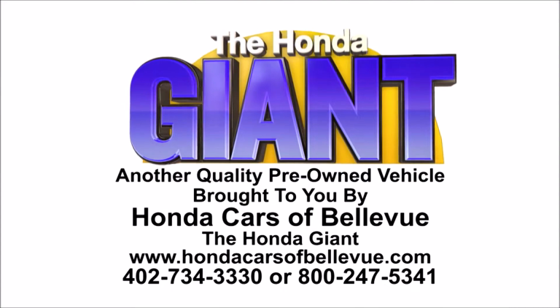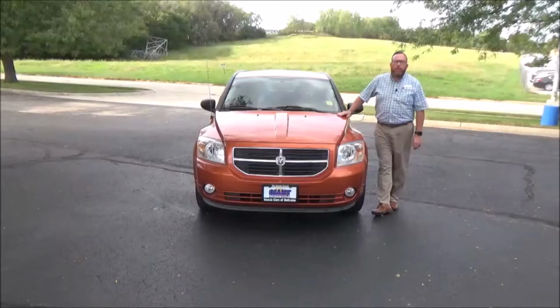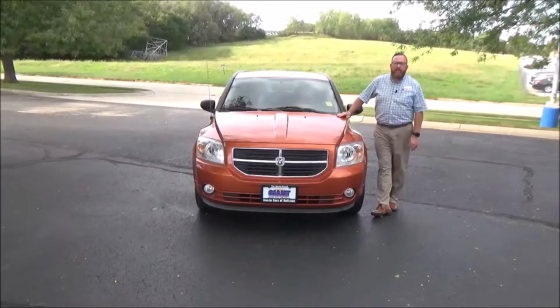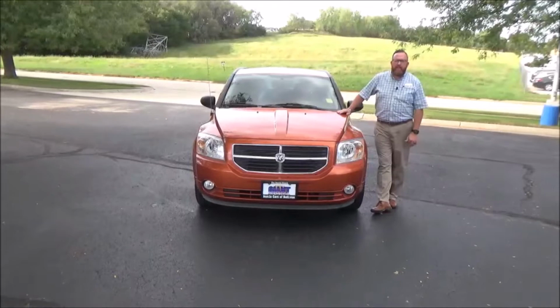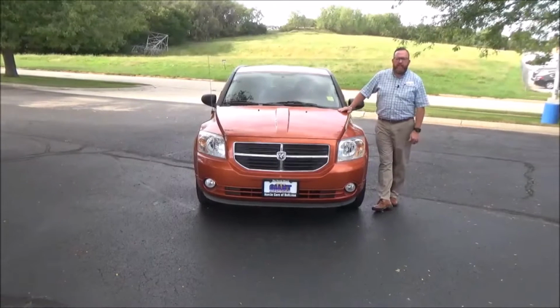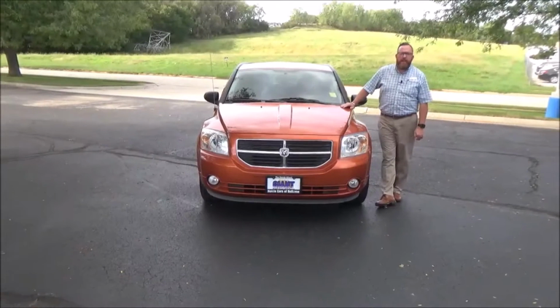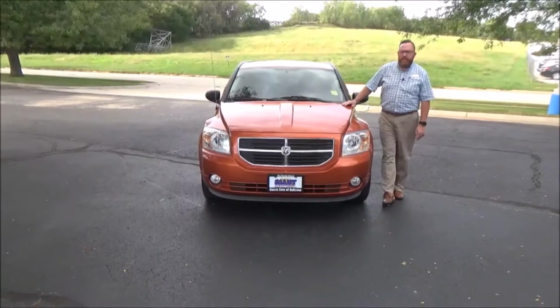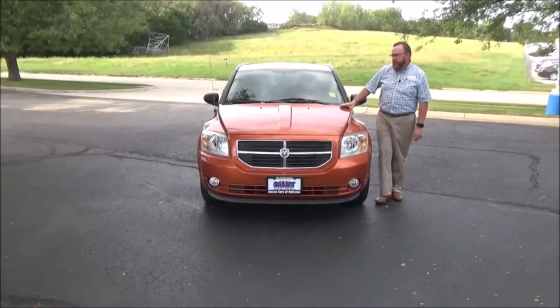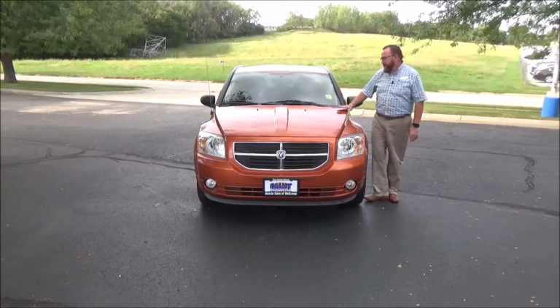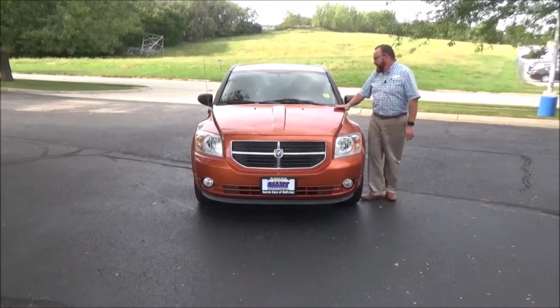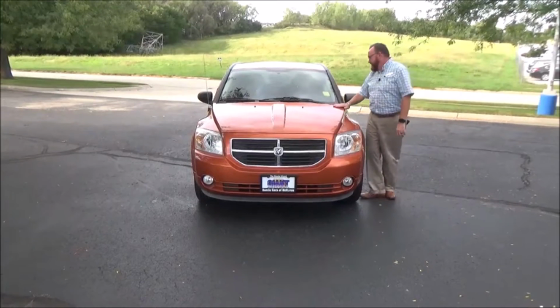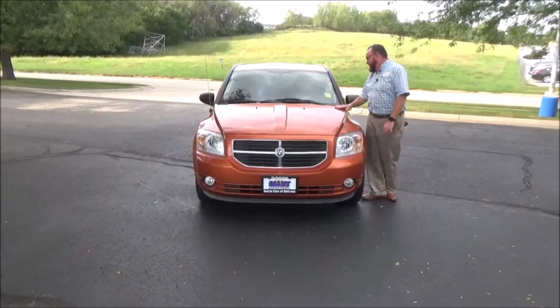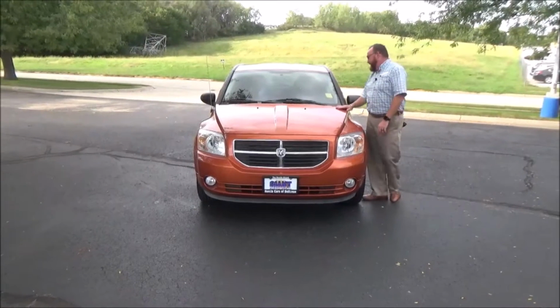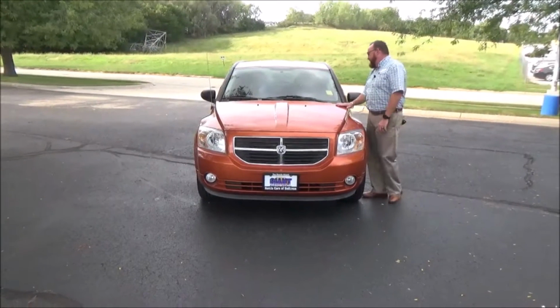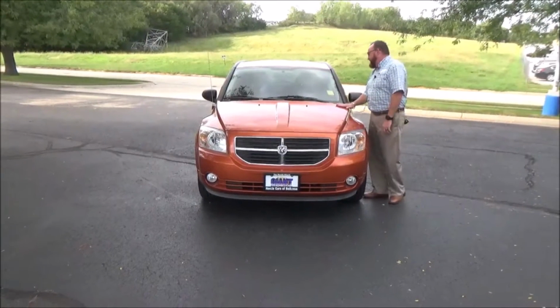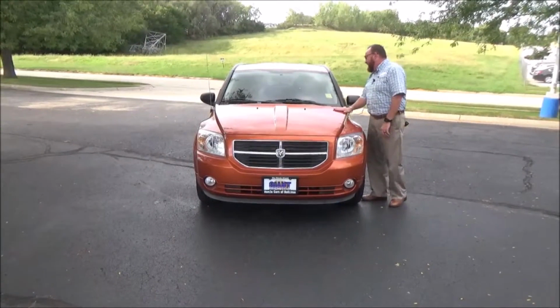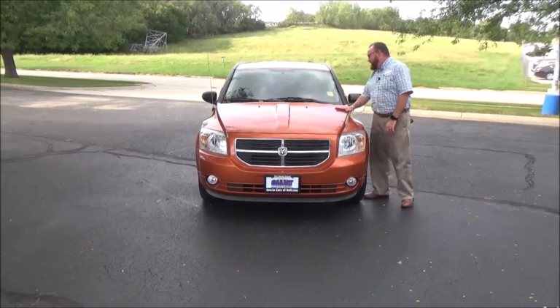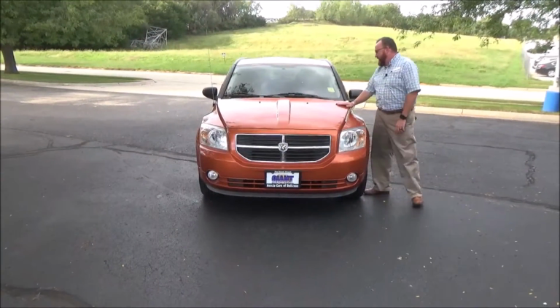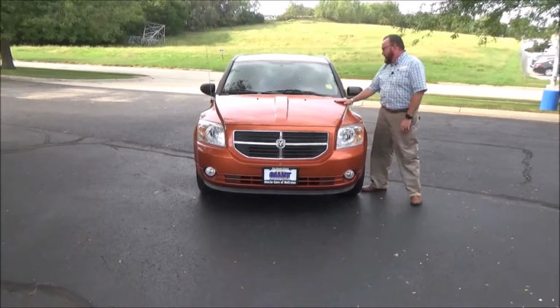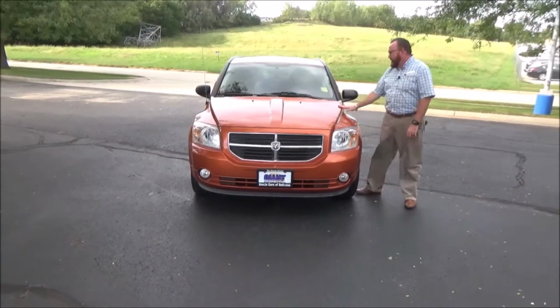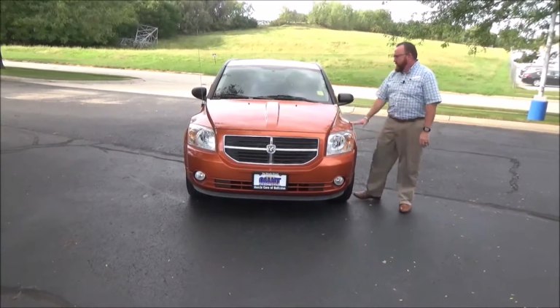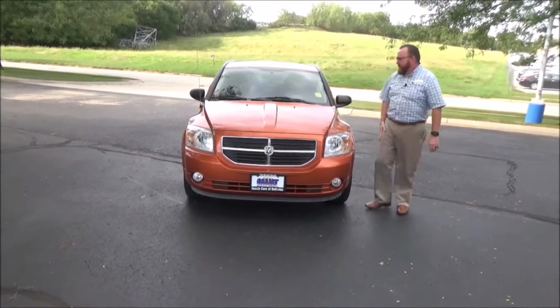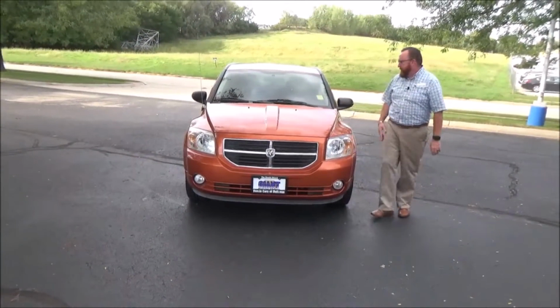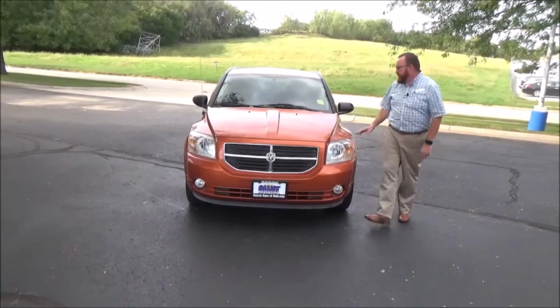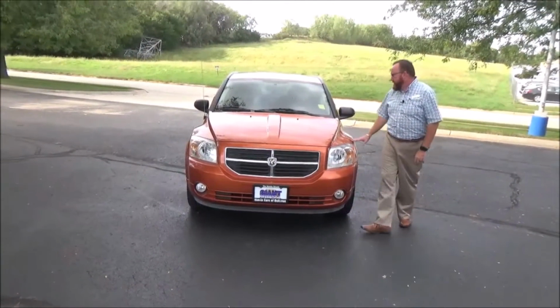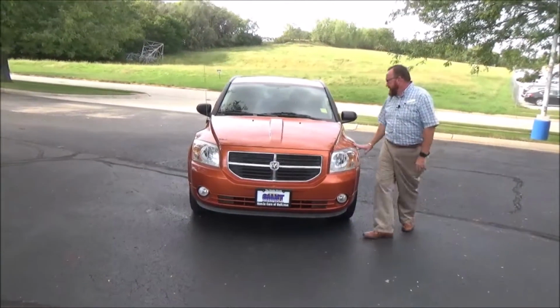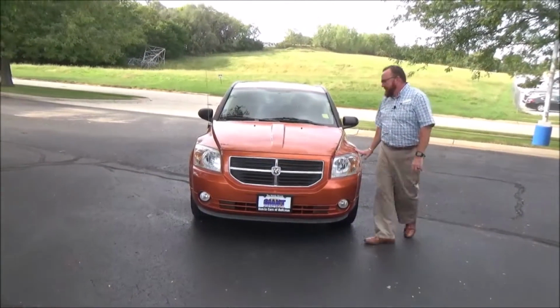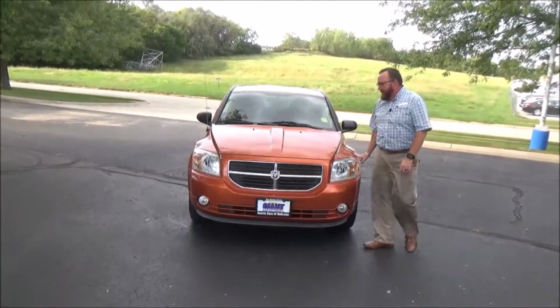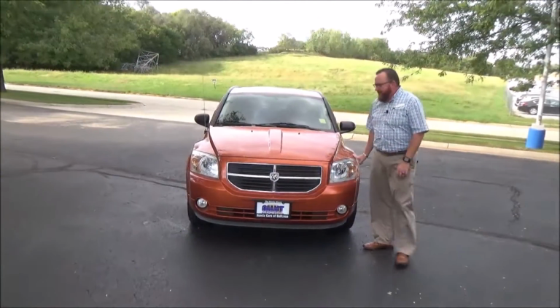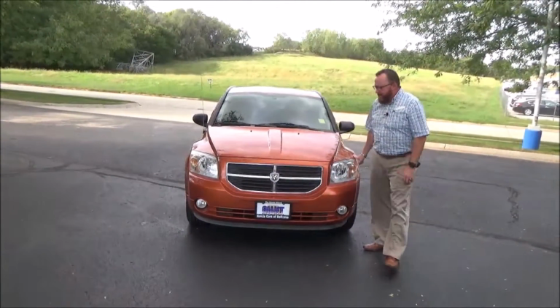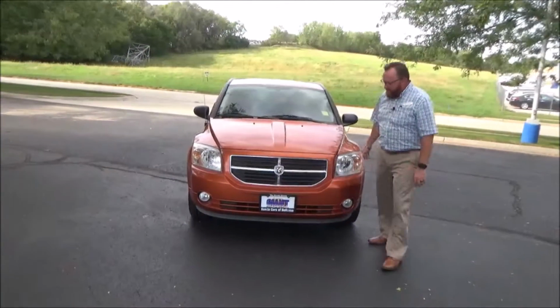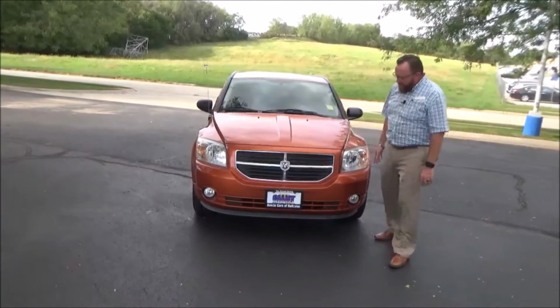Brian Kelly here for the Honda Giant, here to show you this 2011 Dodge Caliber. Just came in on trade, it's got 79,000 miles.